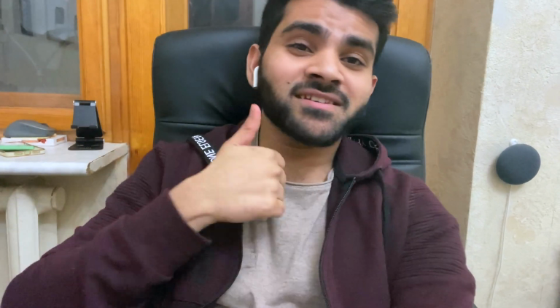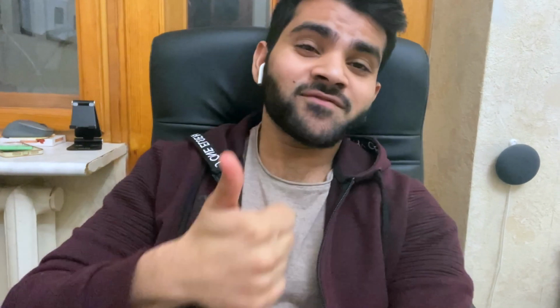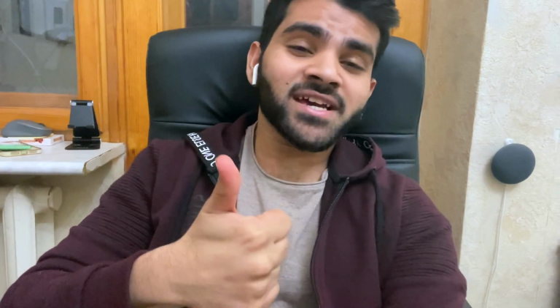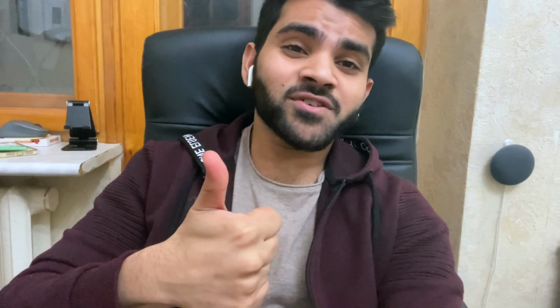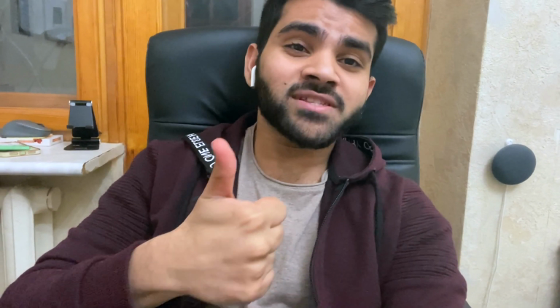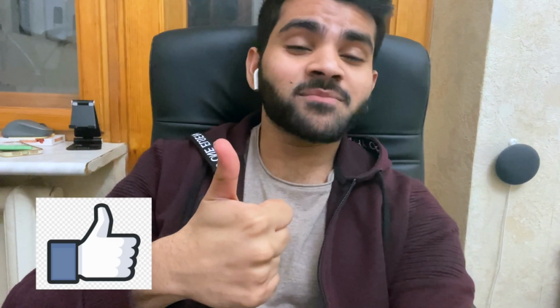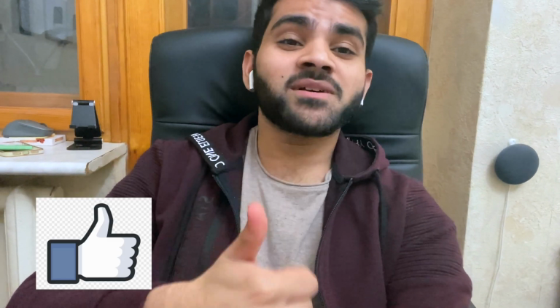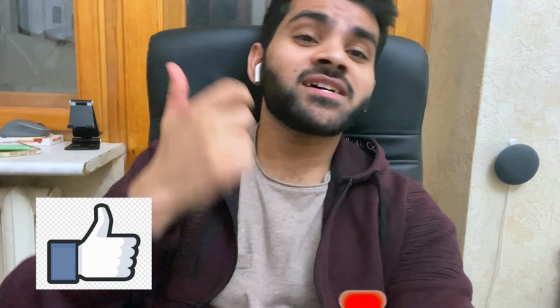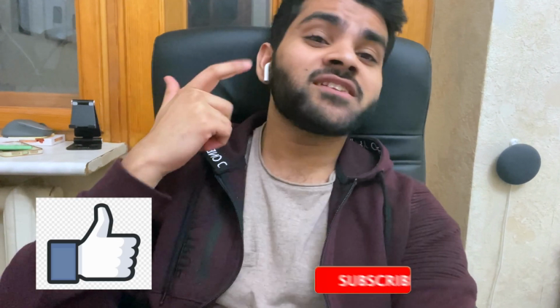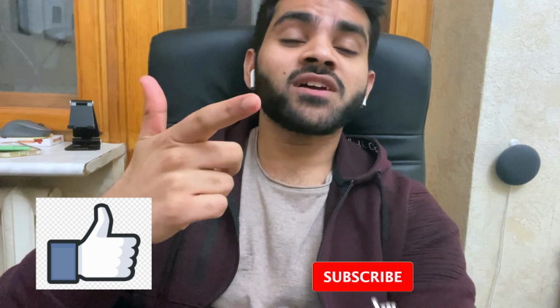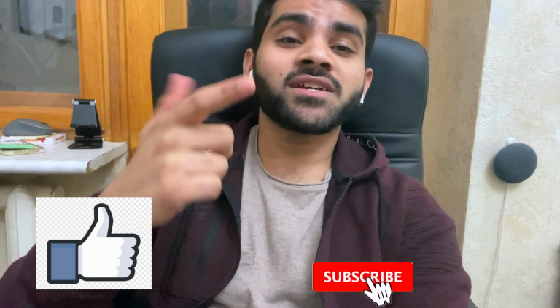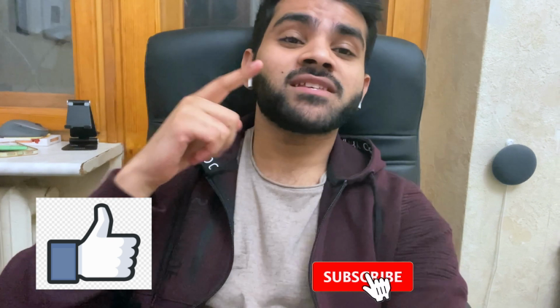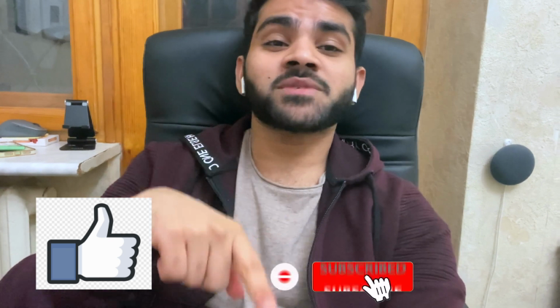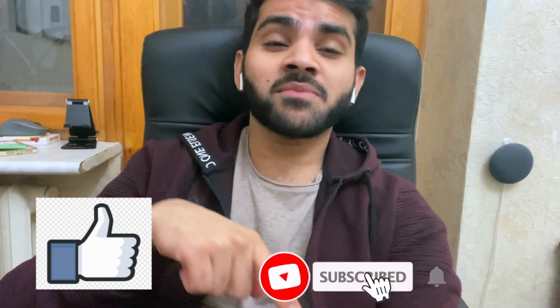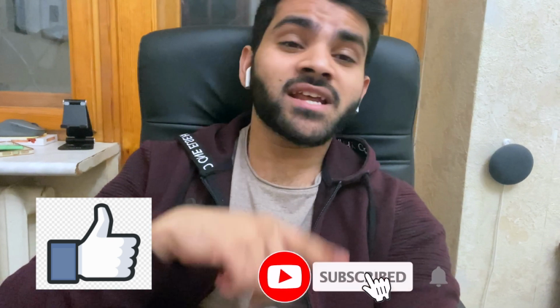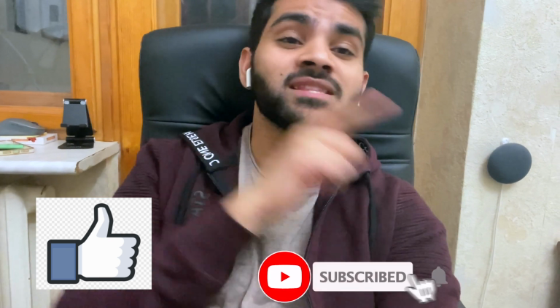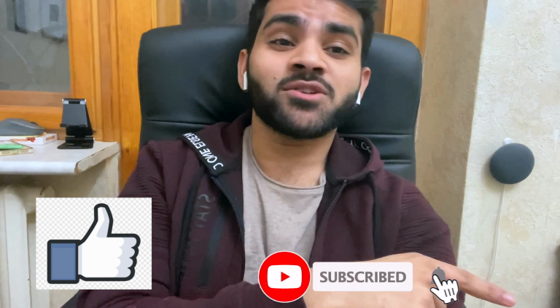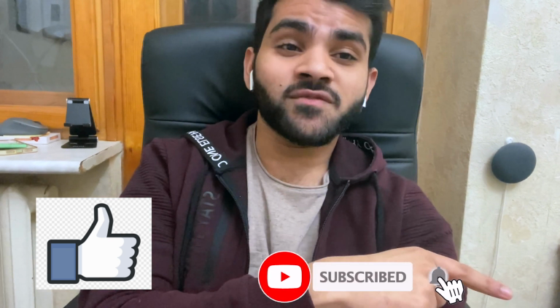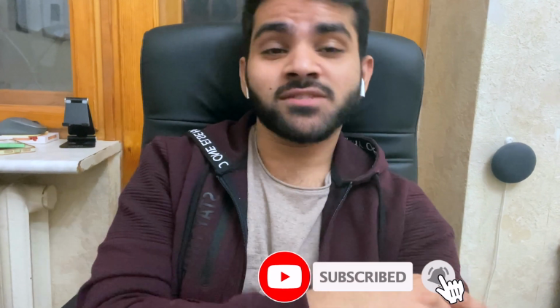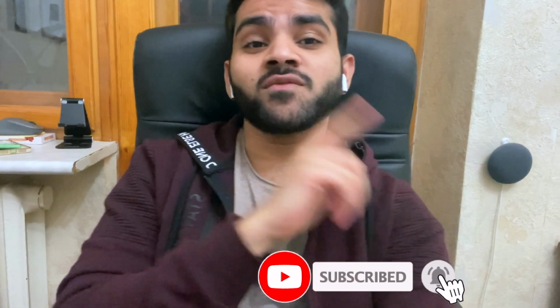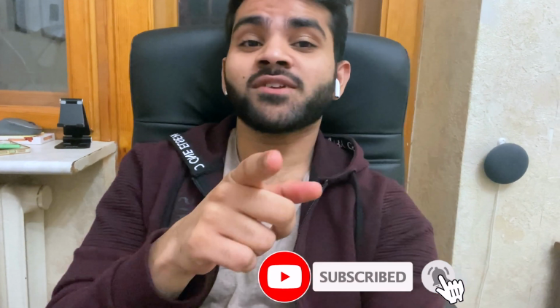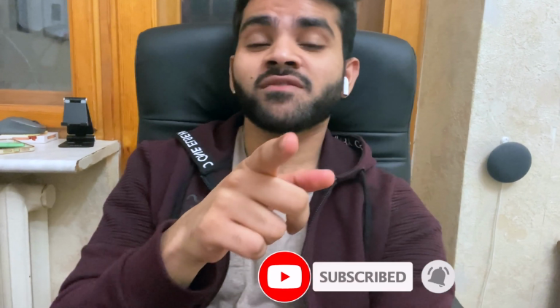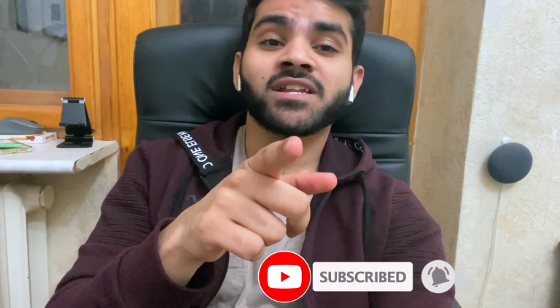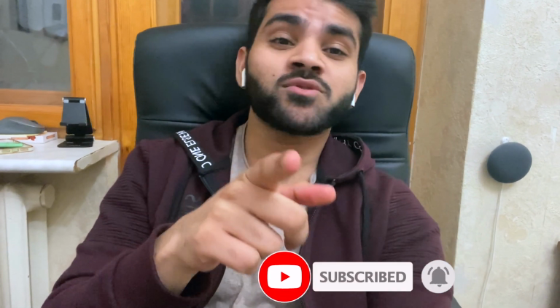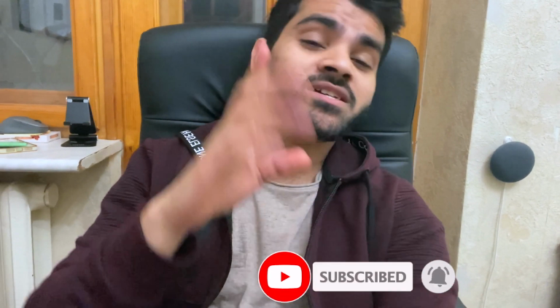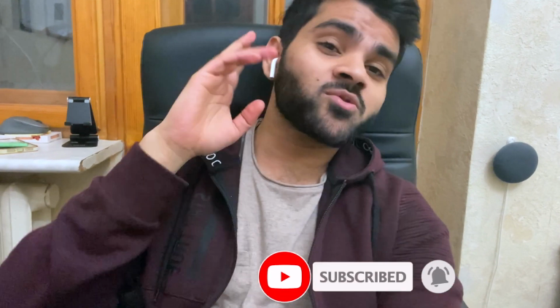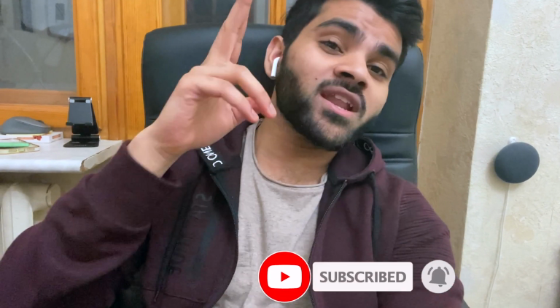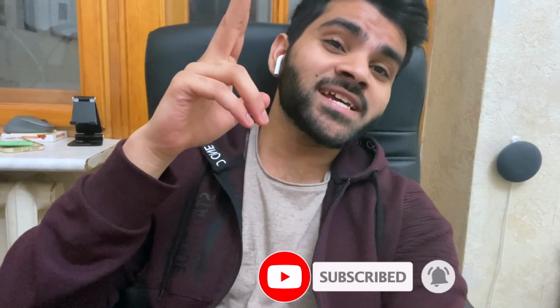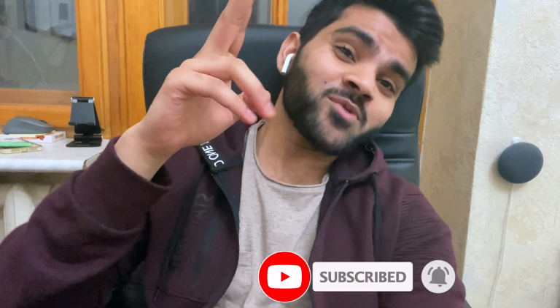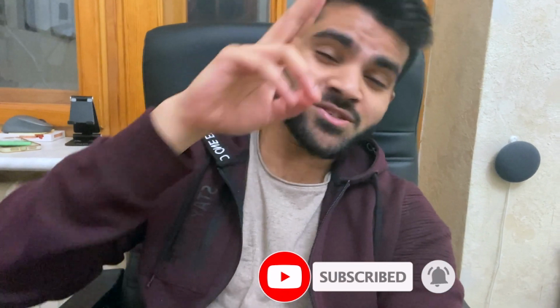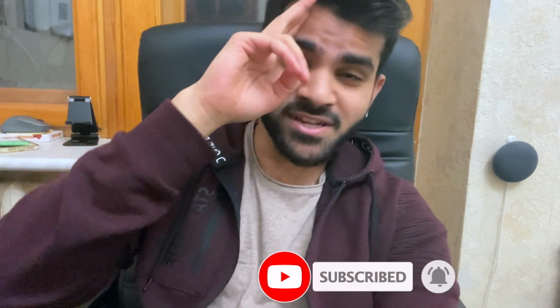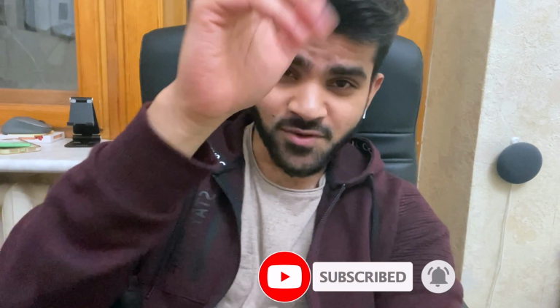If you liked the video, hit the thumbs up button. If you loved it, hit the subscribe button and the bell notification so you'll get notified when I post next. Take care, guys — see you in the next video.